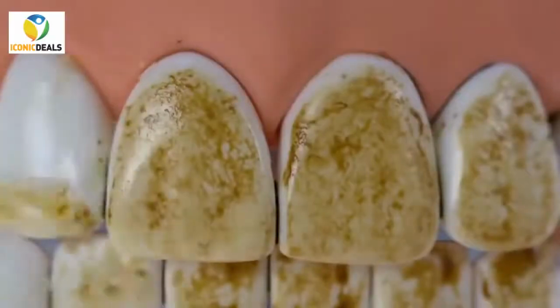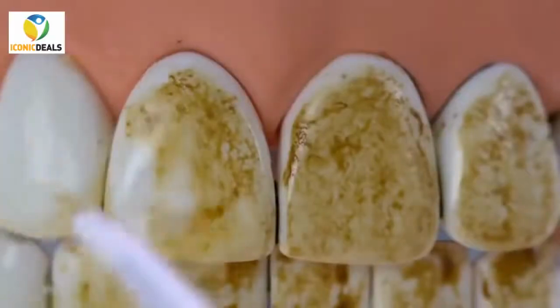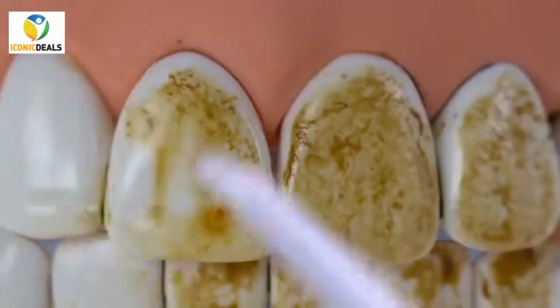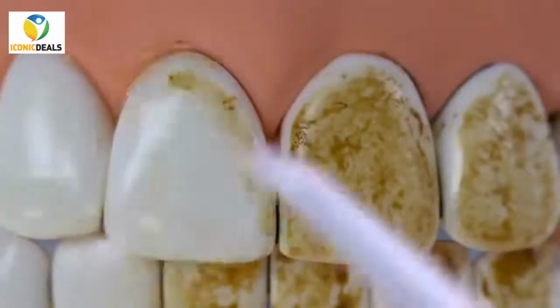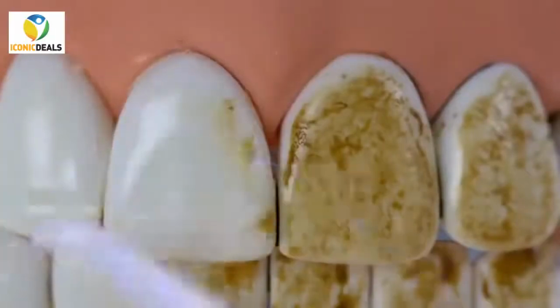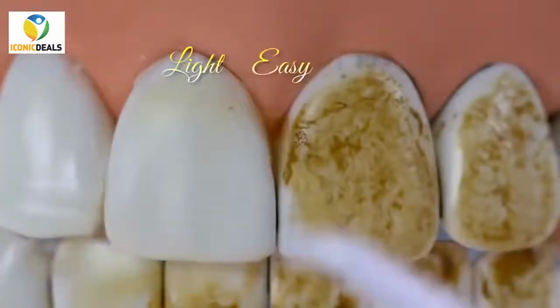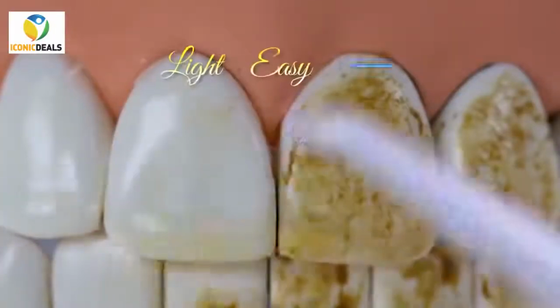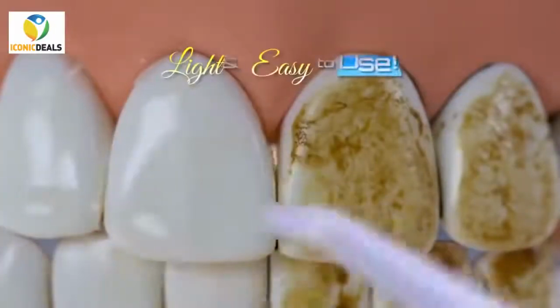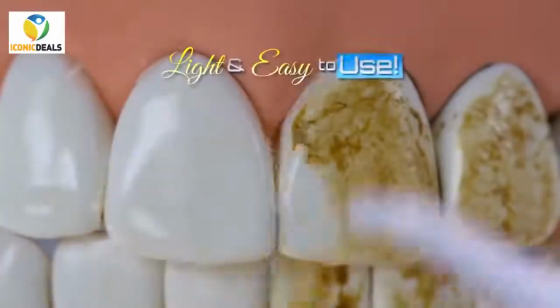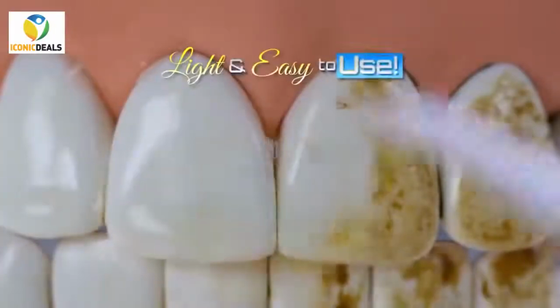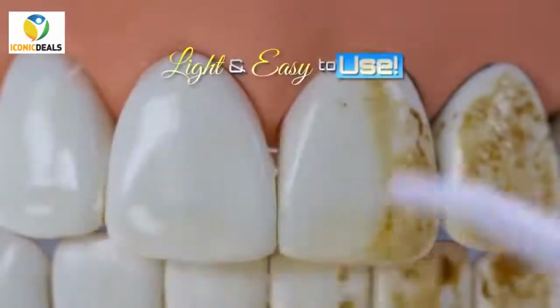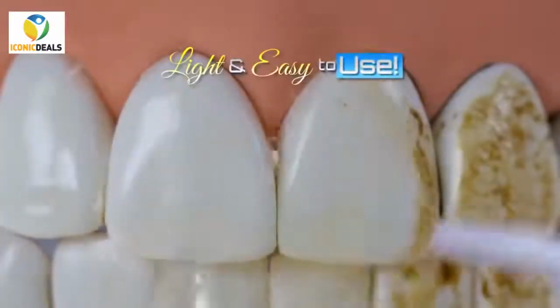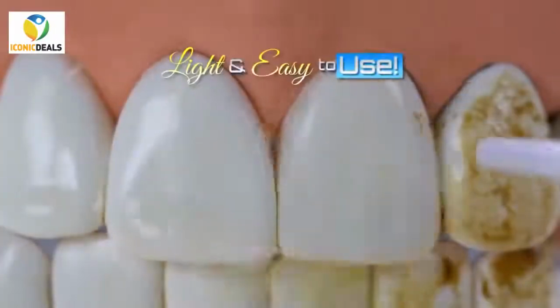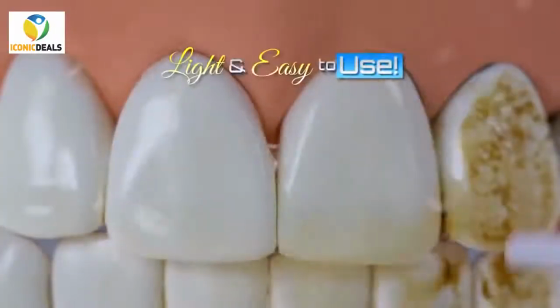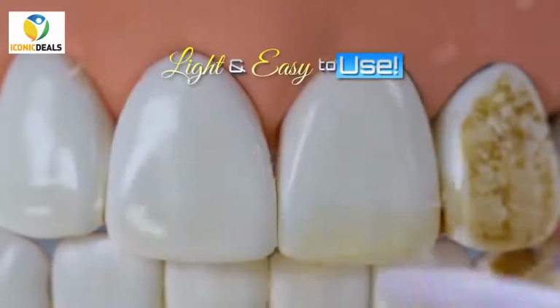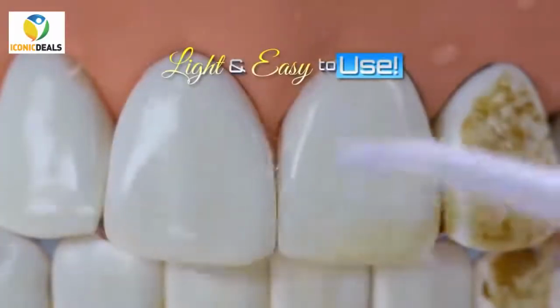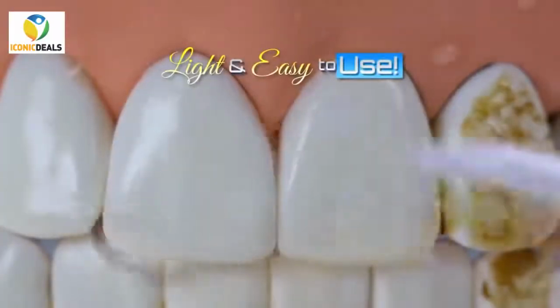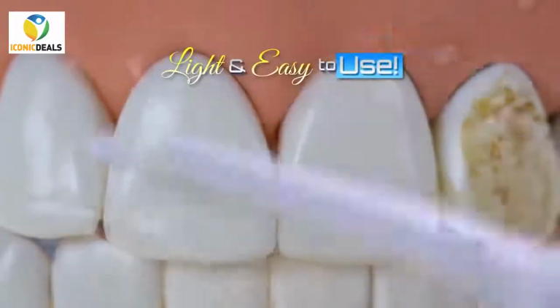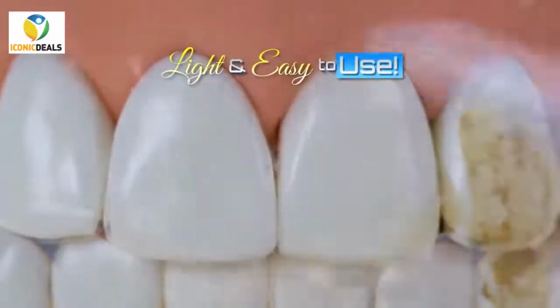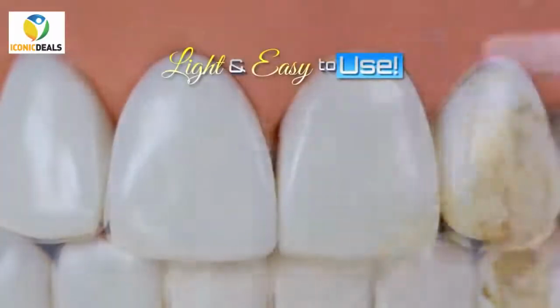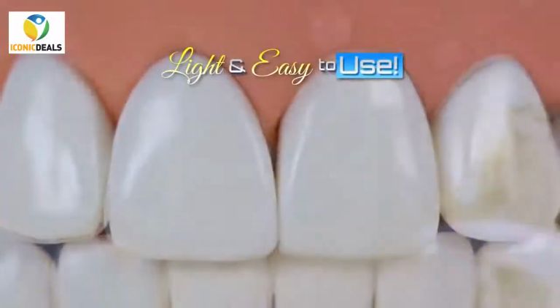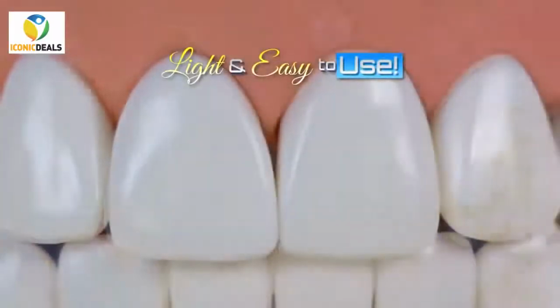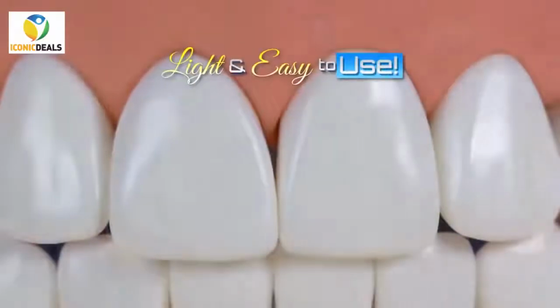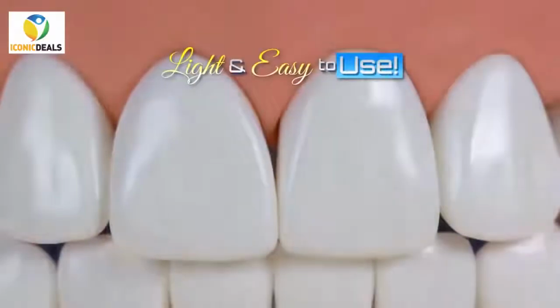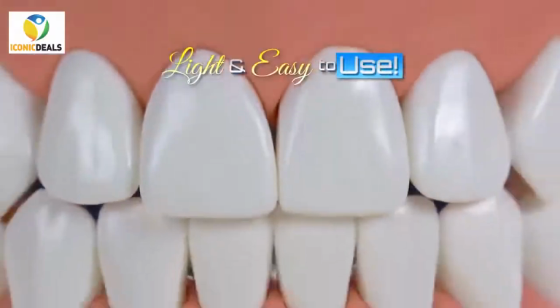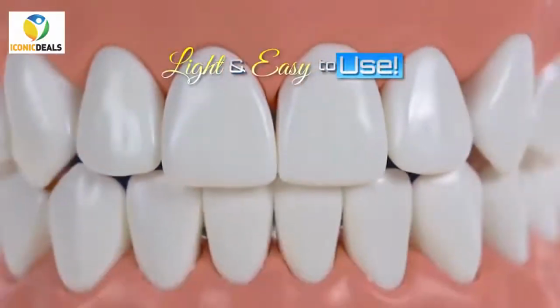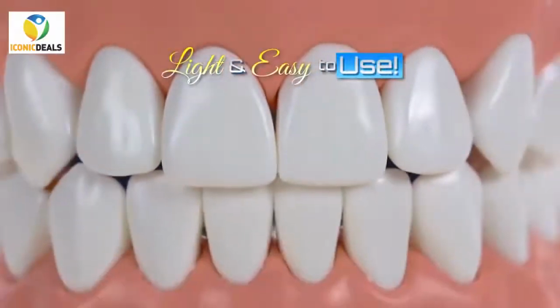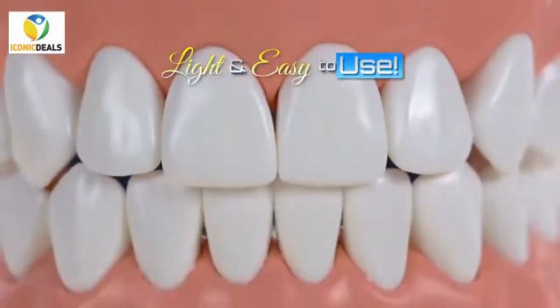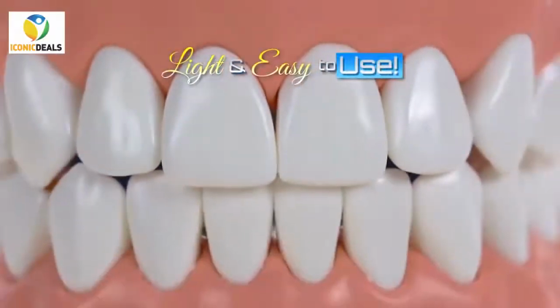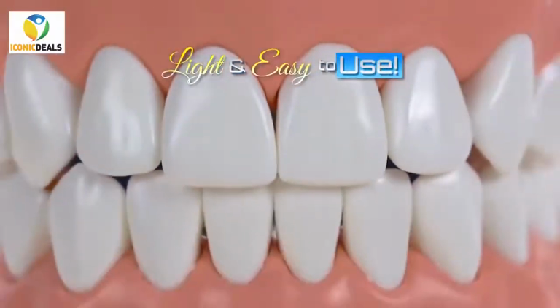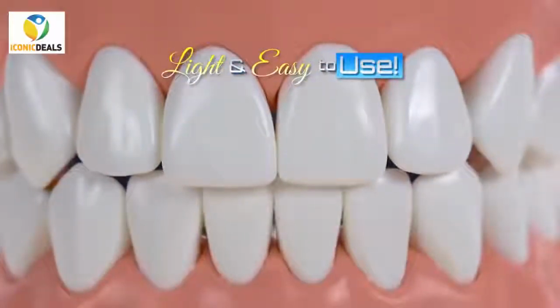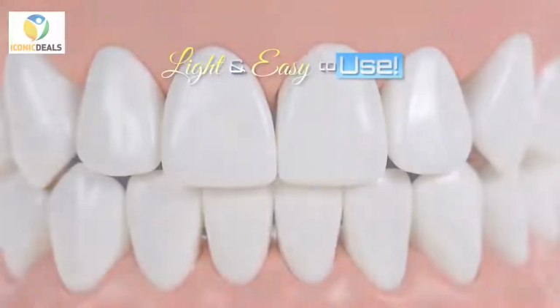The Power Floss is amazing. It's very light, very easy to use. You just put the water in the reservoir.